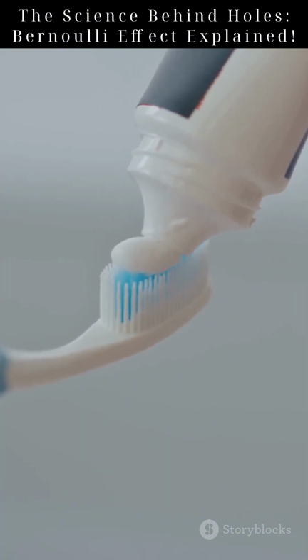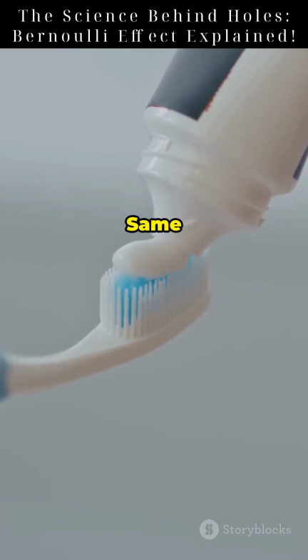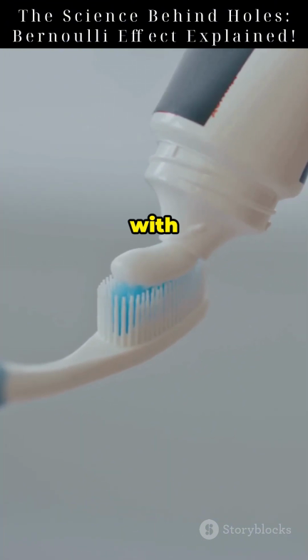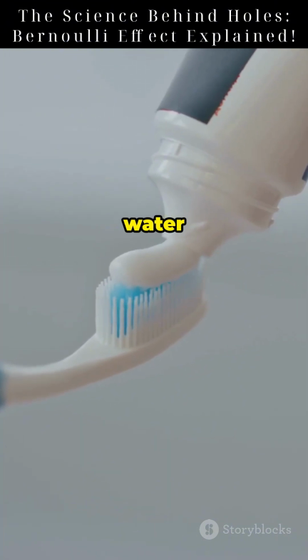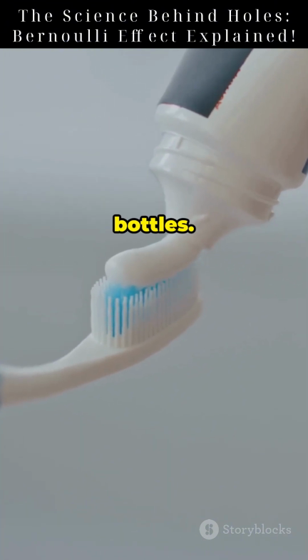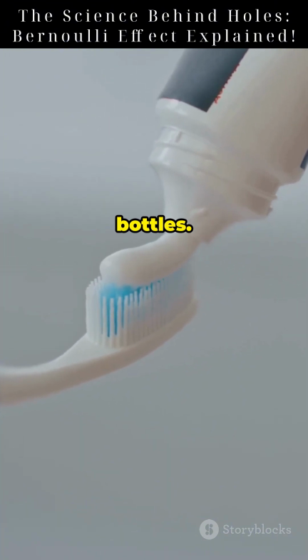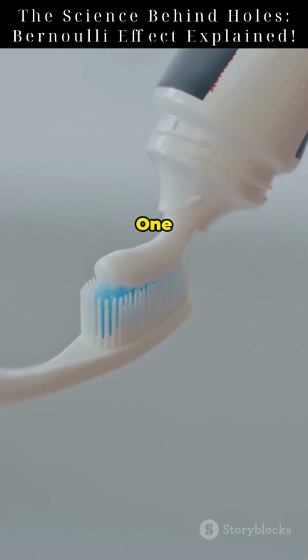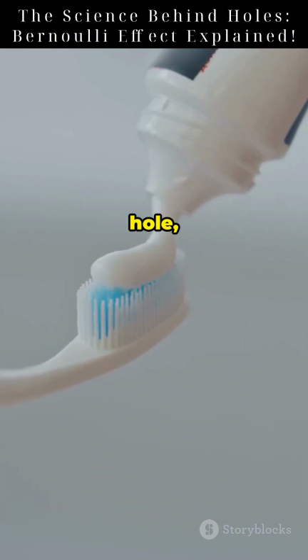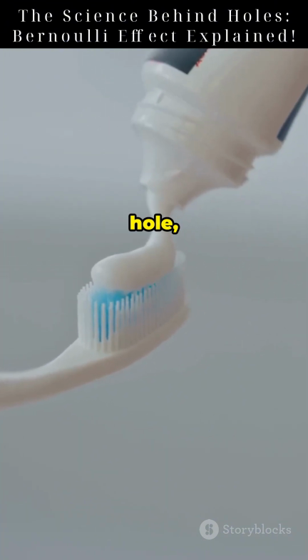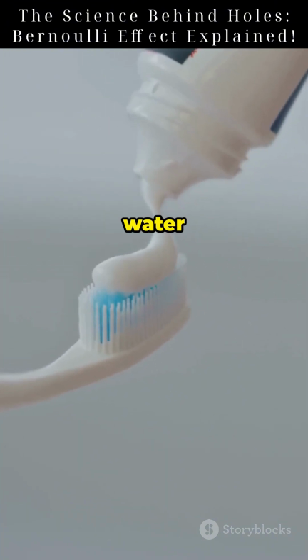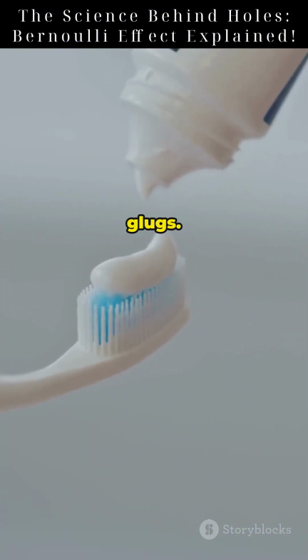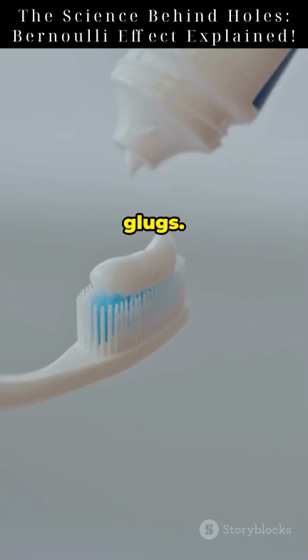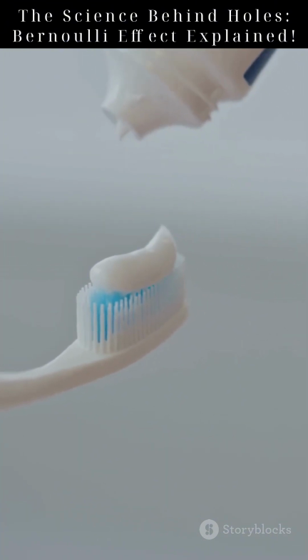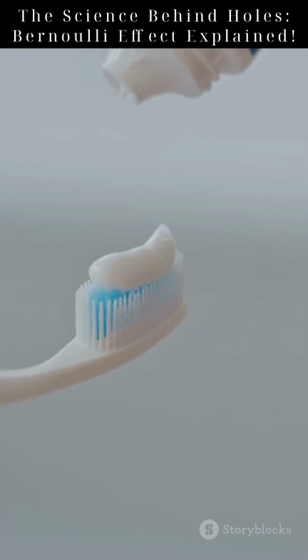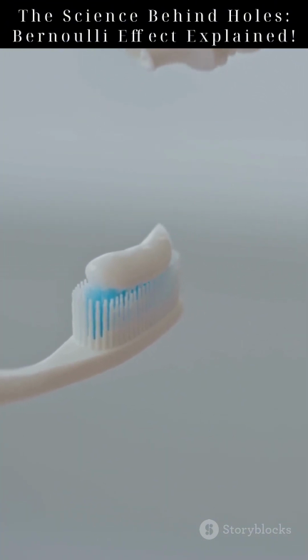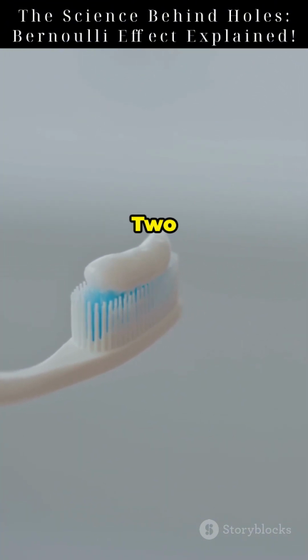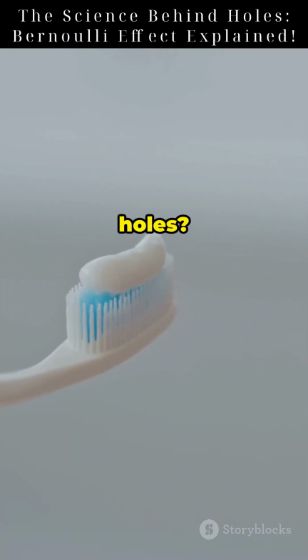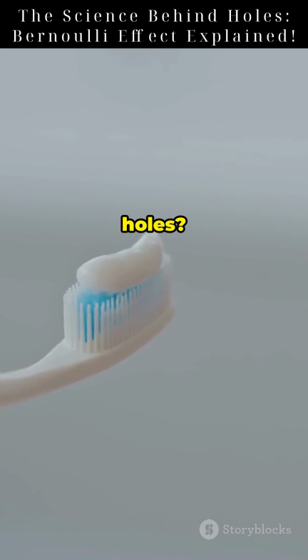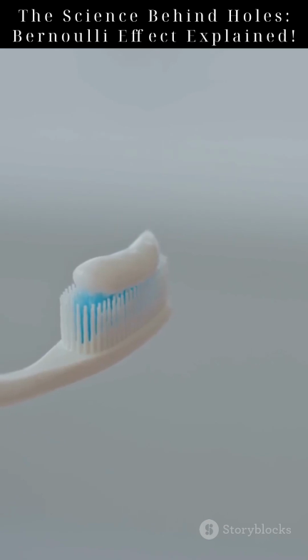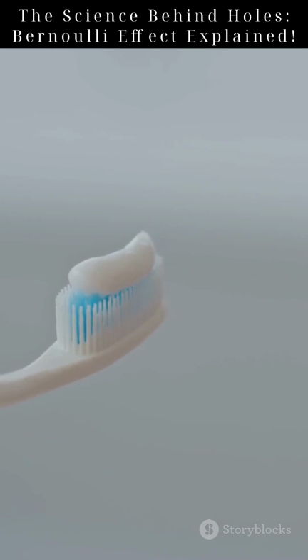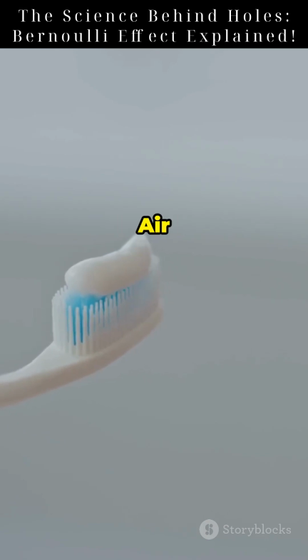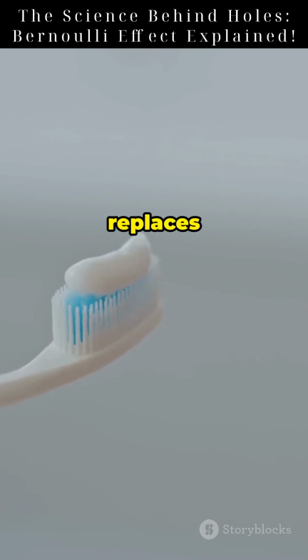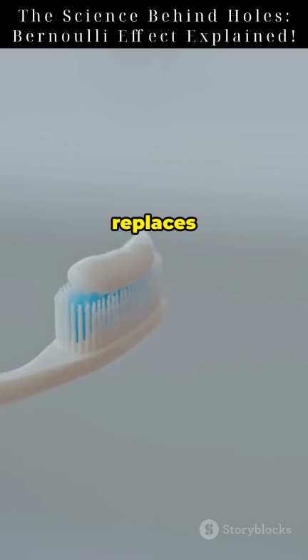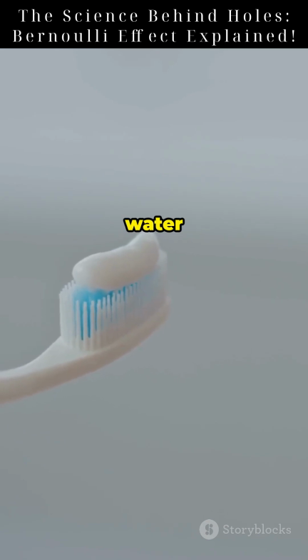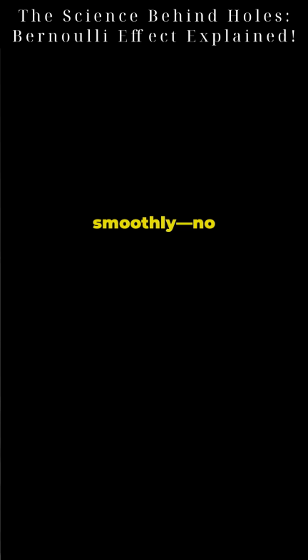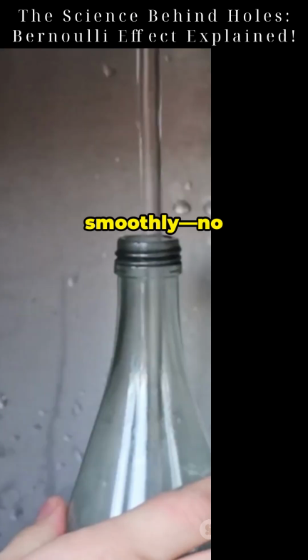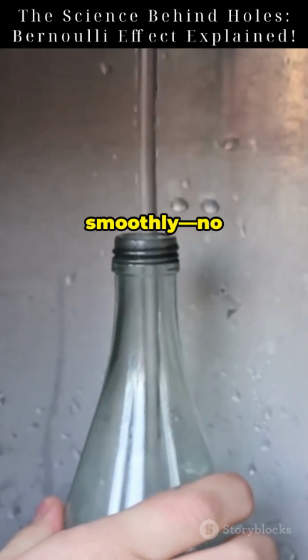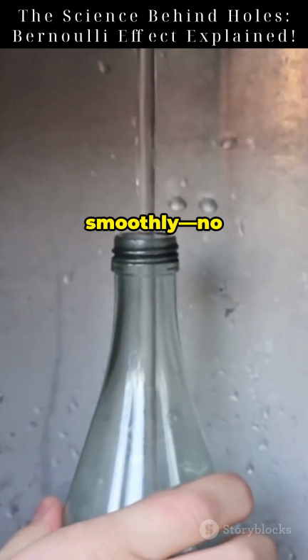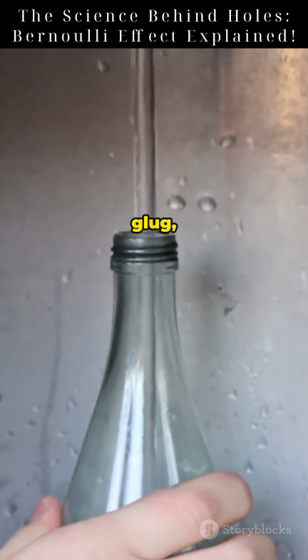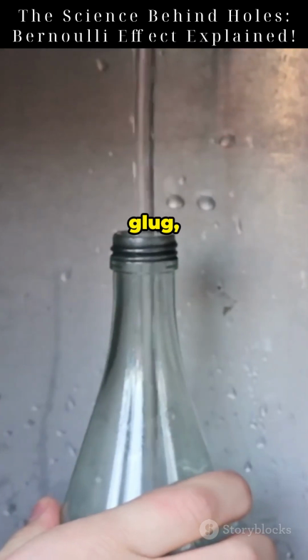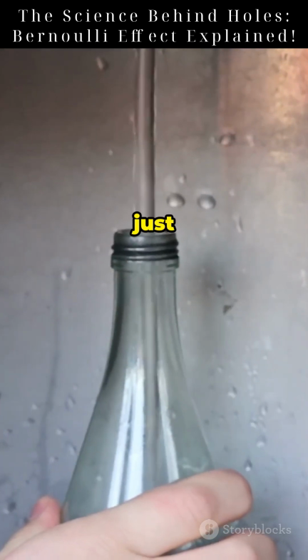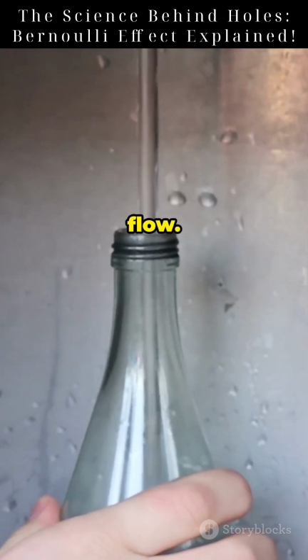Same with water bottles. One hole — water glugs. Two holes — air replaces the water smoothly. No glug, just flow.